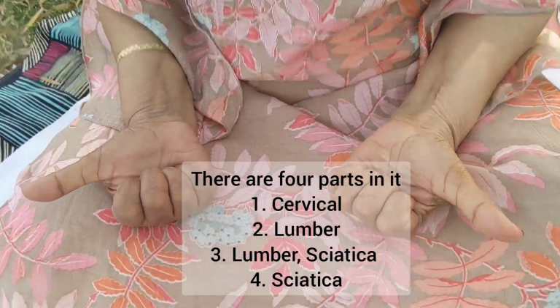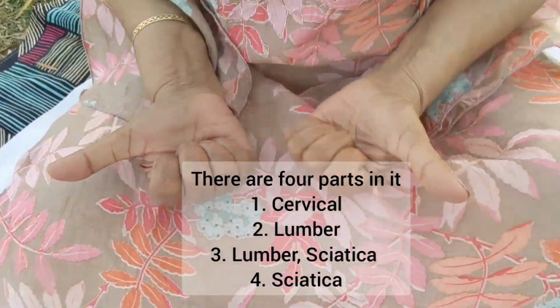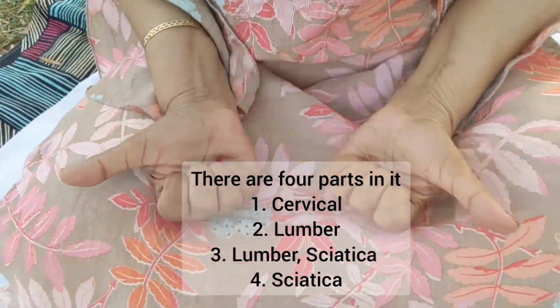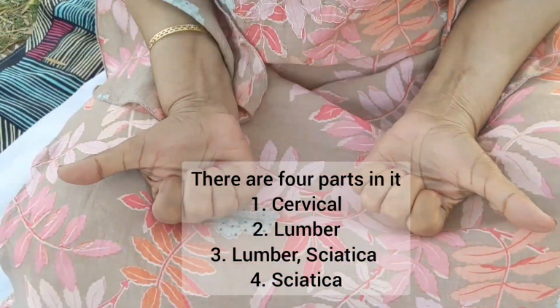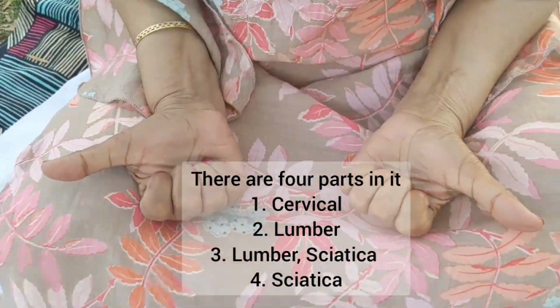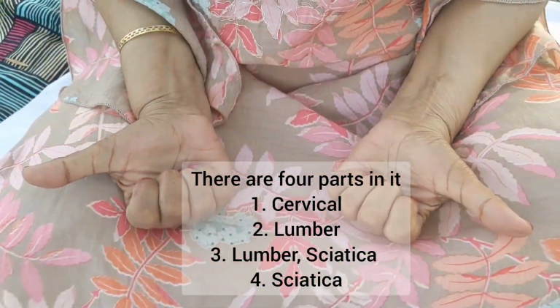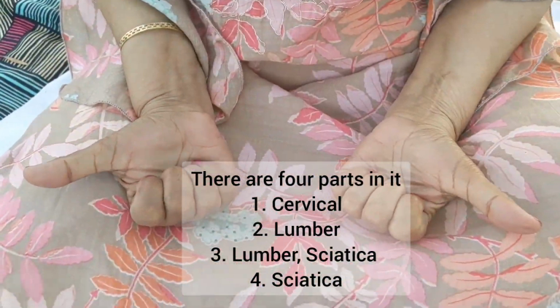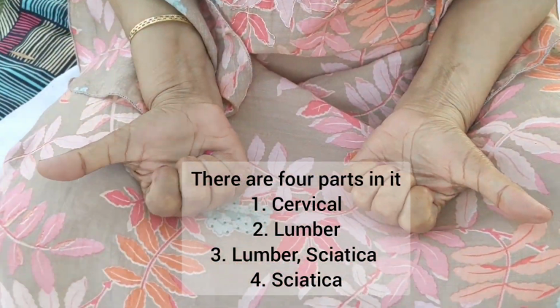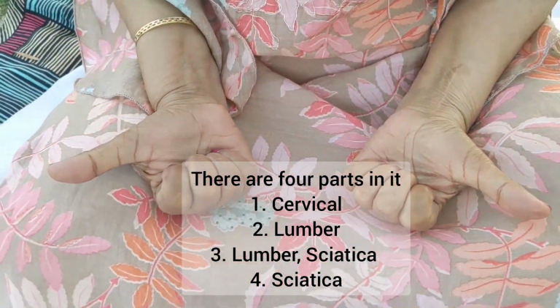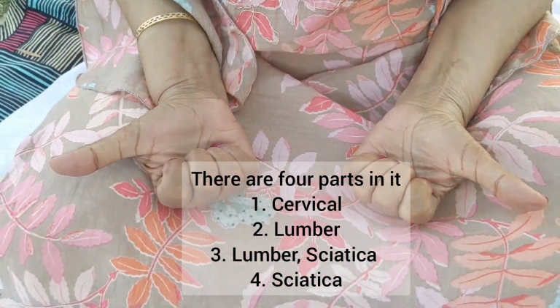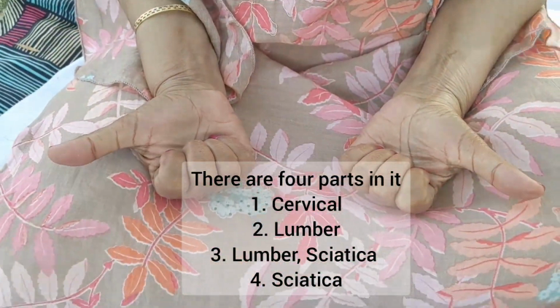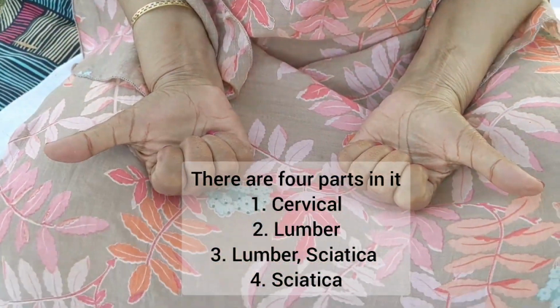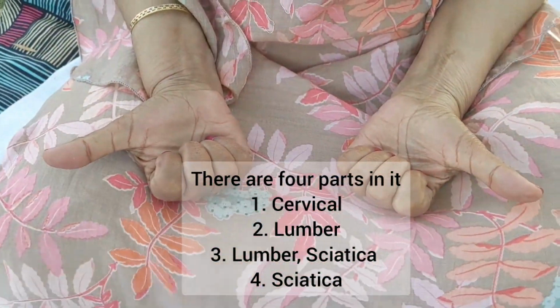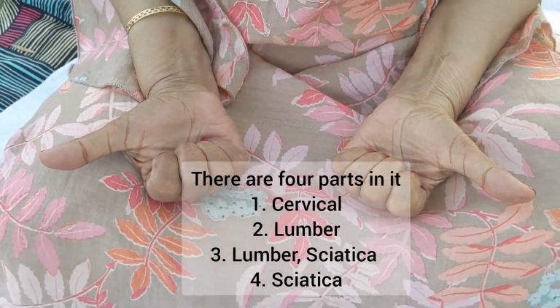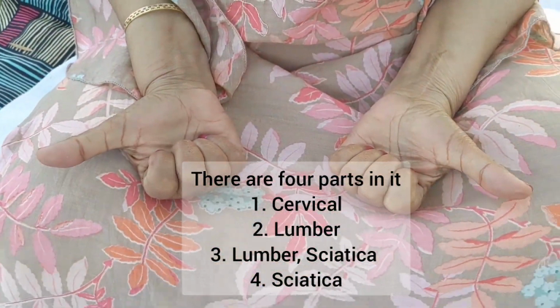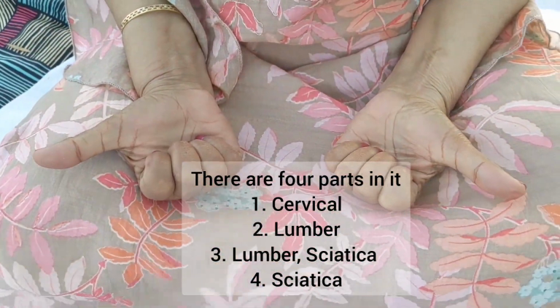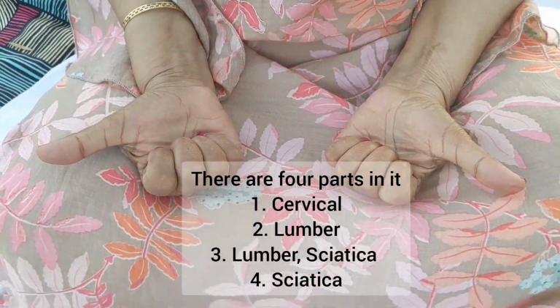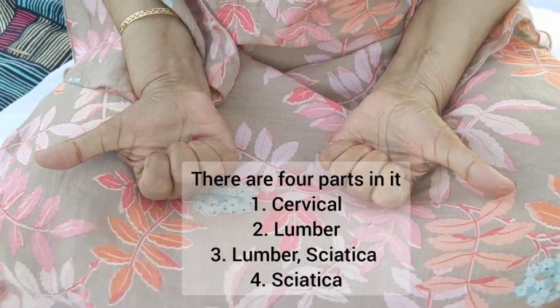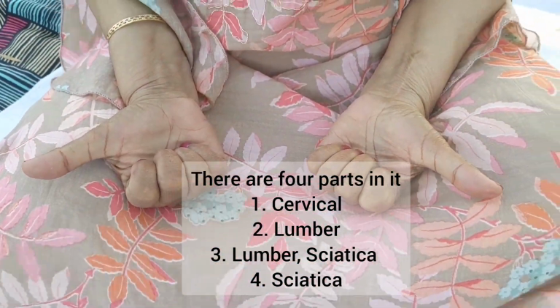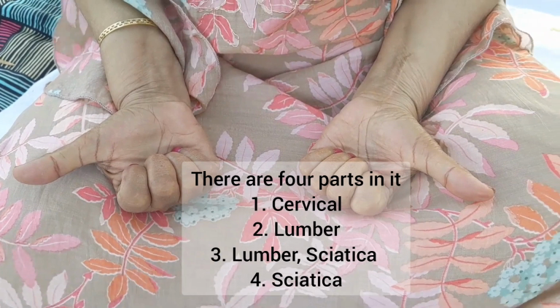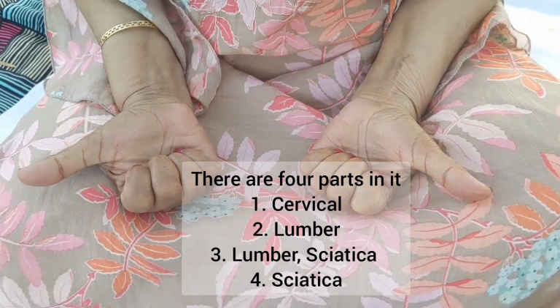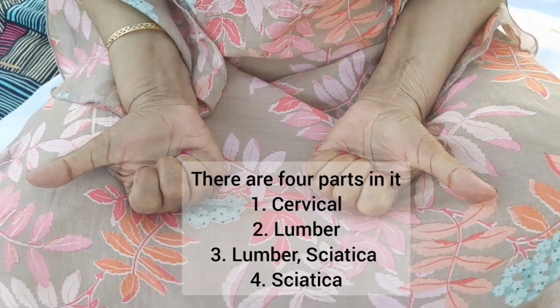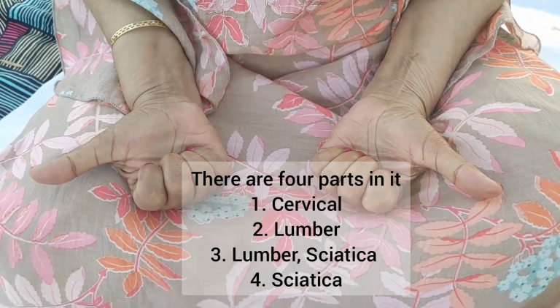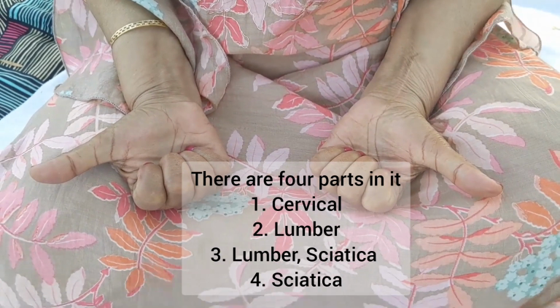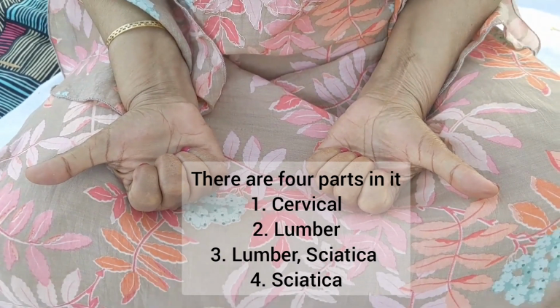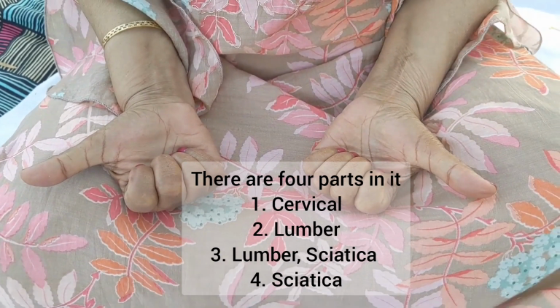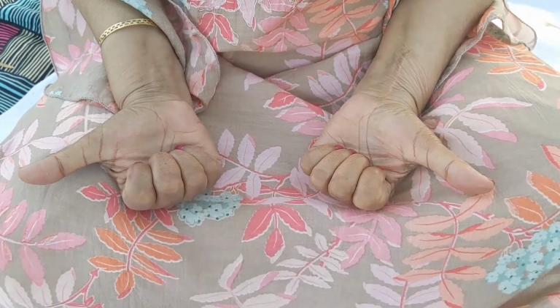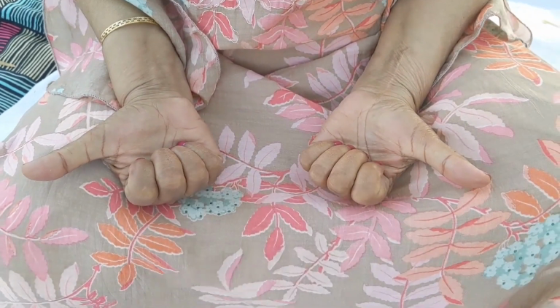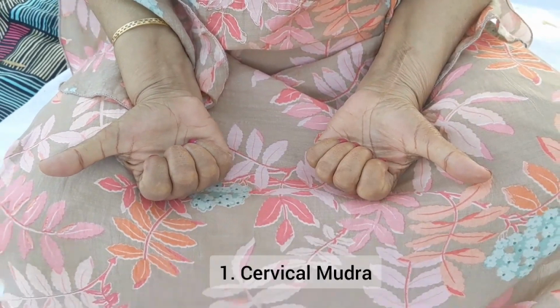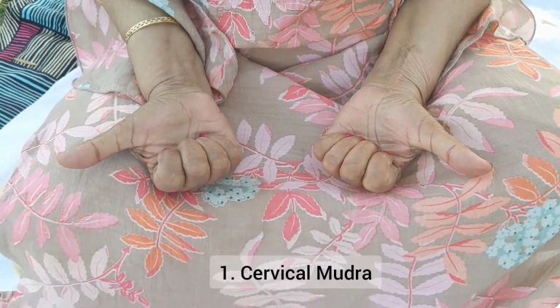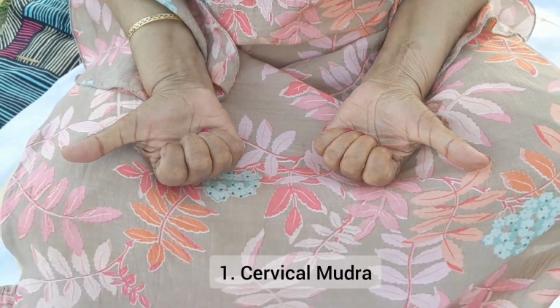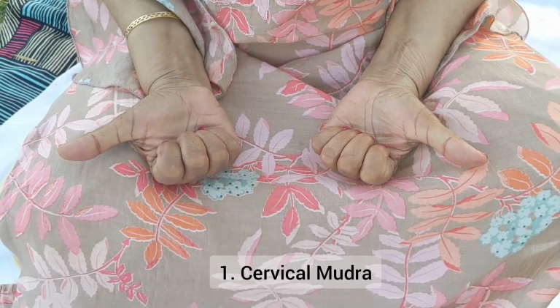The four parts are: Cervical, Lumbar, Lumbar Shiatika, and Shiatika. Number one: Cervical Mudra.